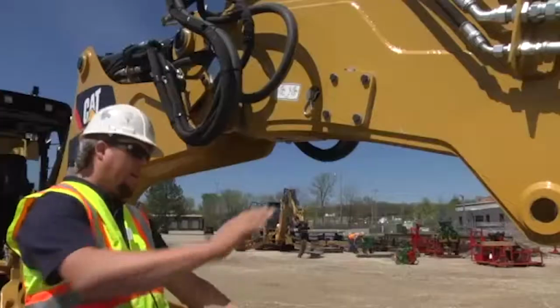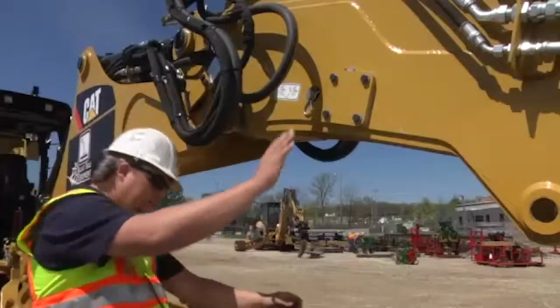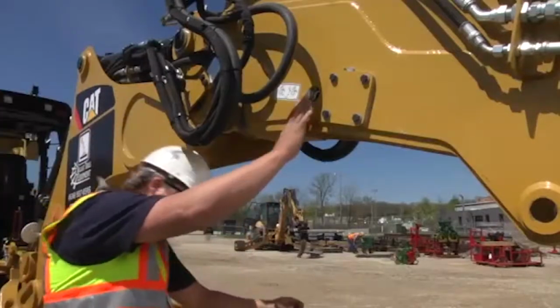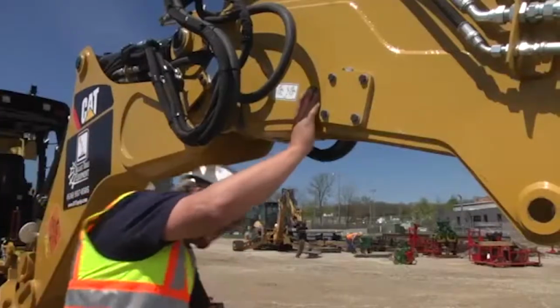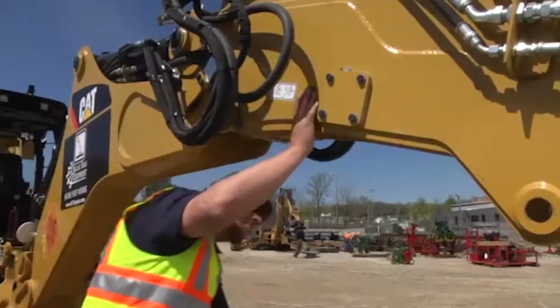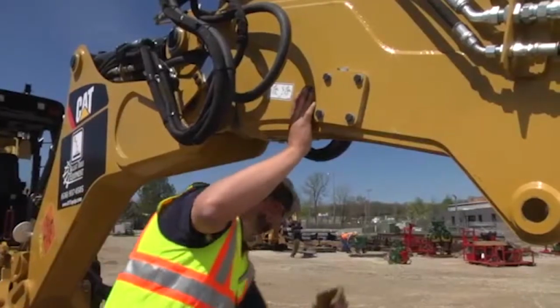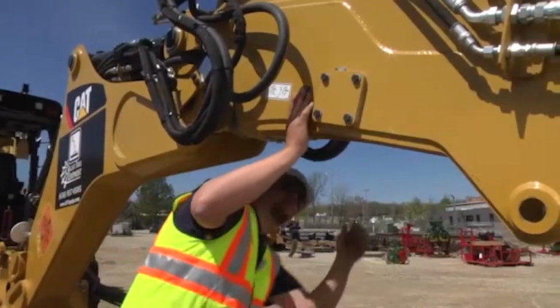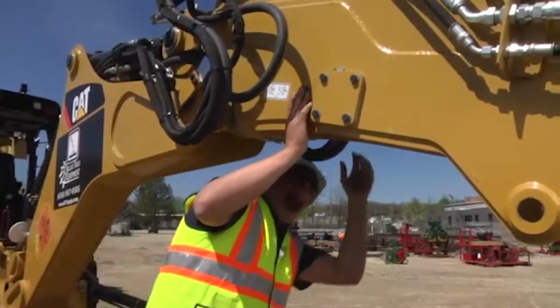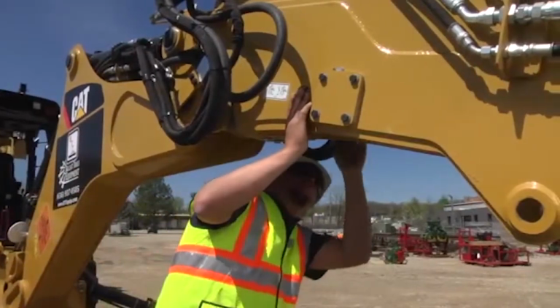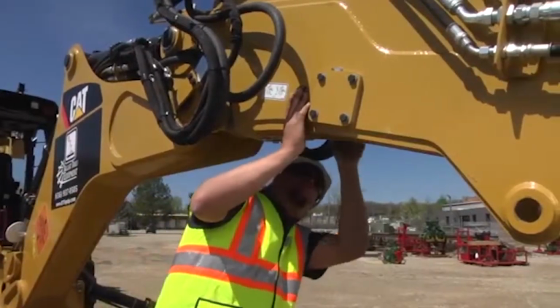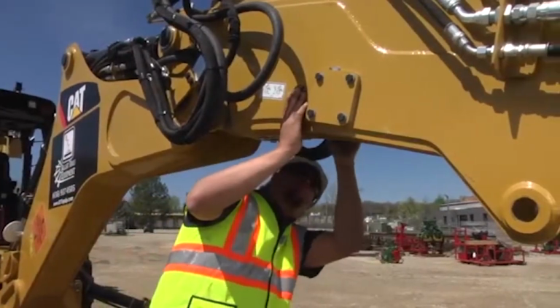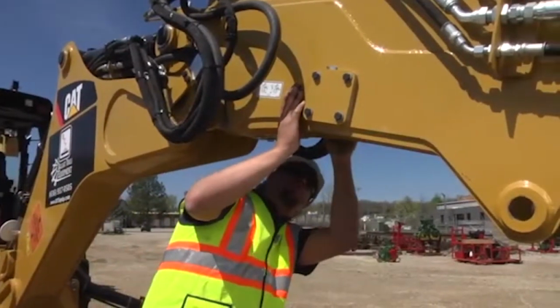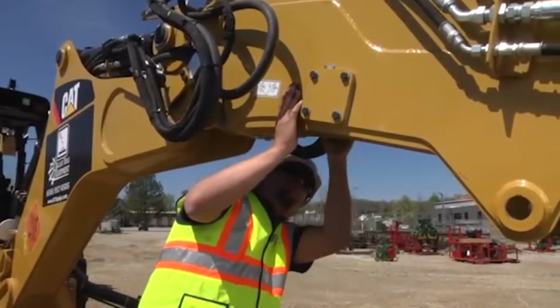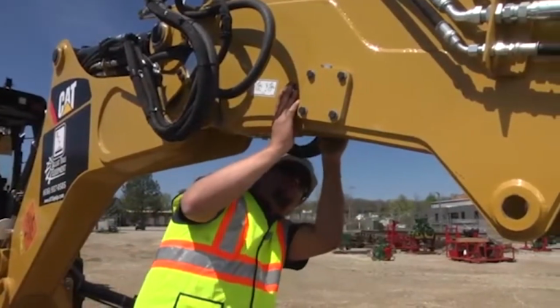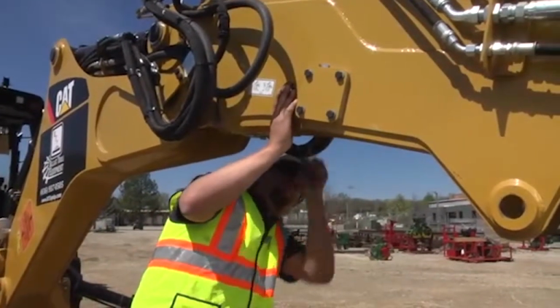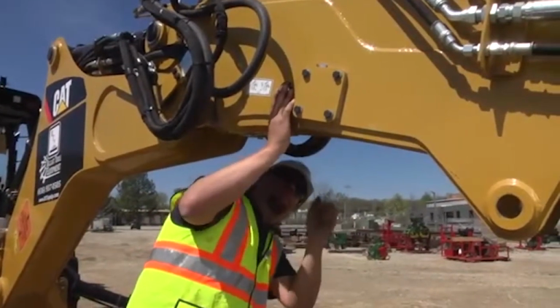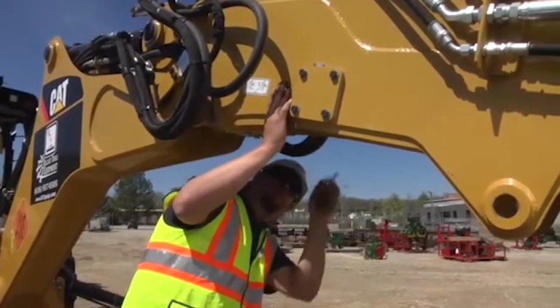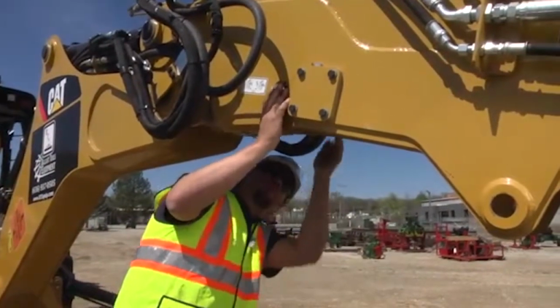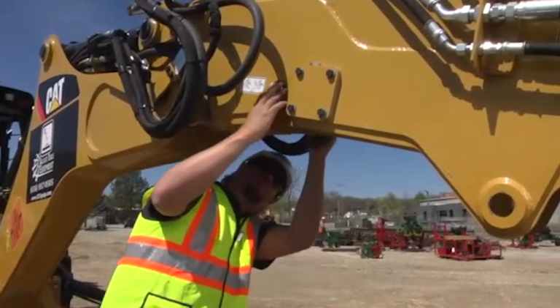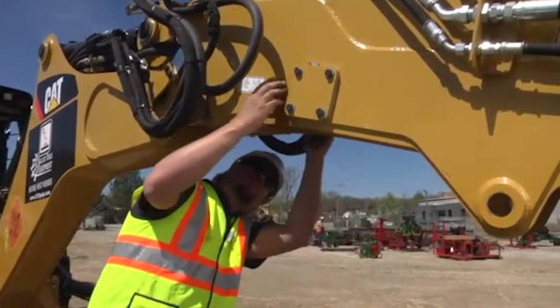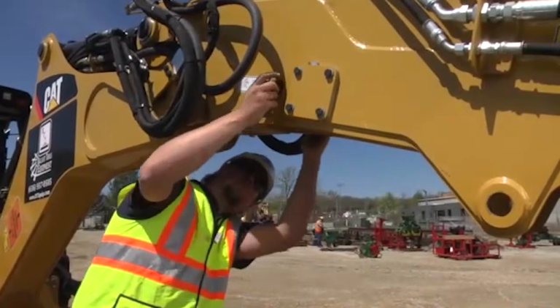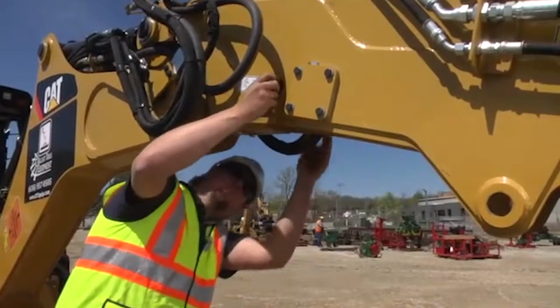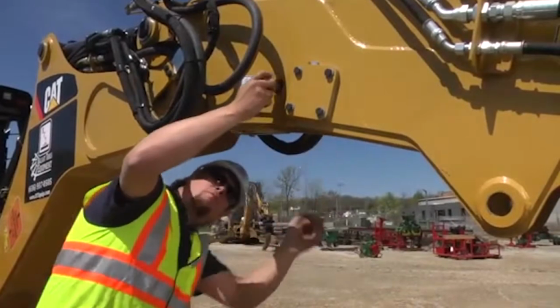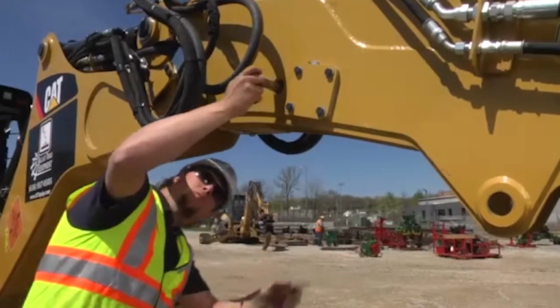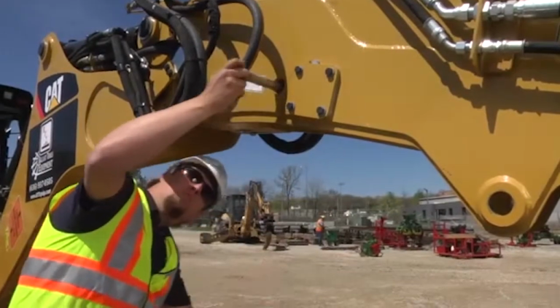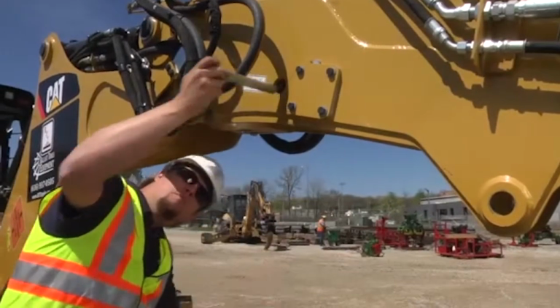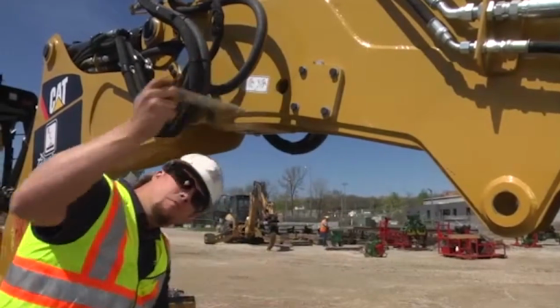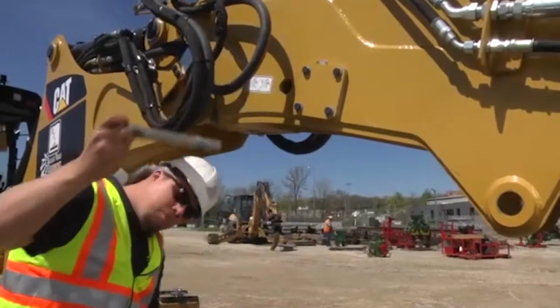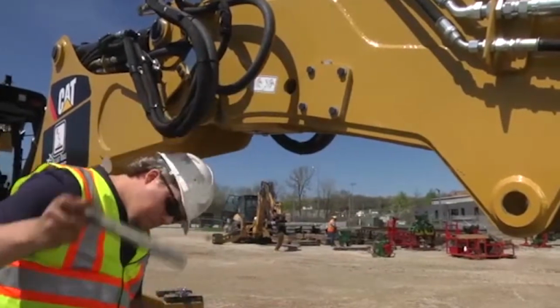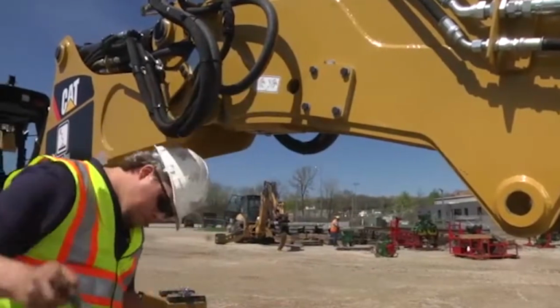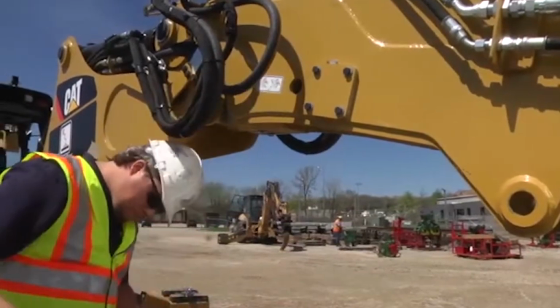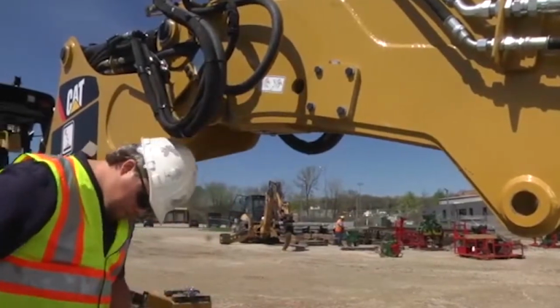This is the extenda hoe lock pin. Be sure to remove the pin prior to use of the extenda hoe.